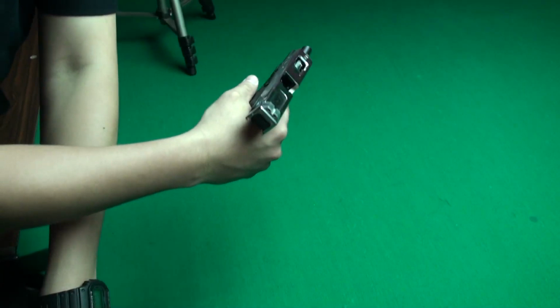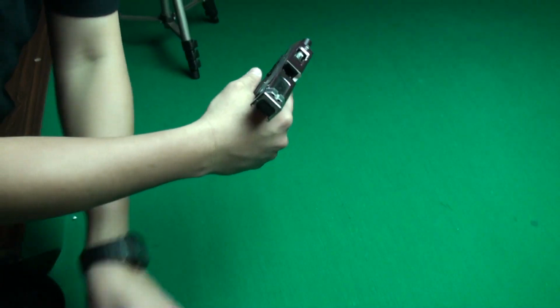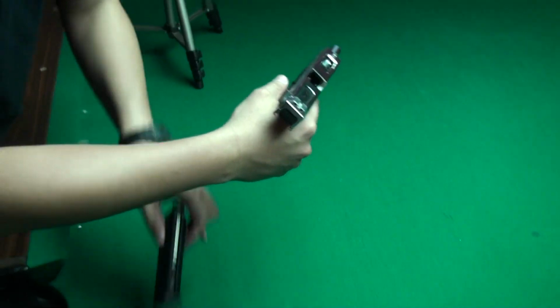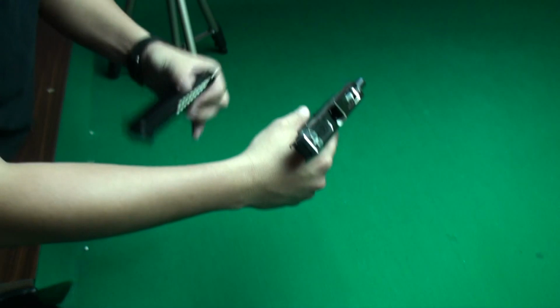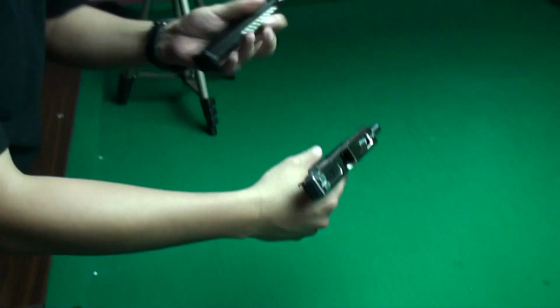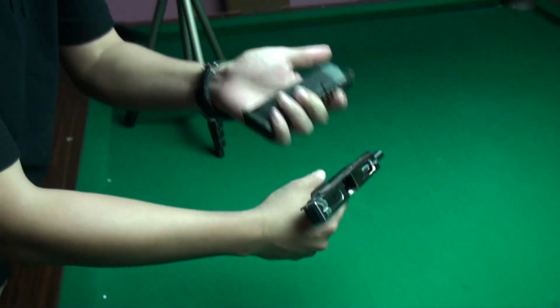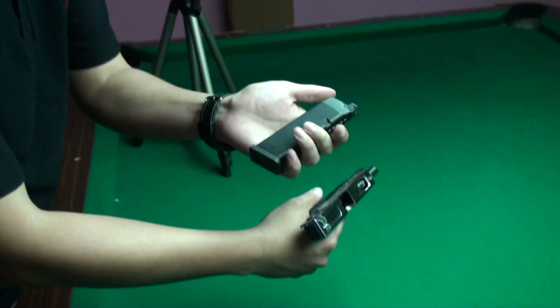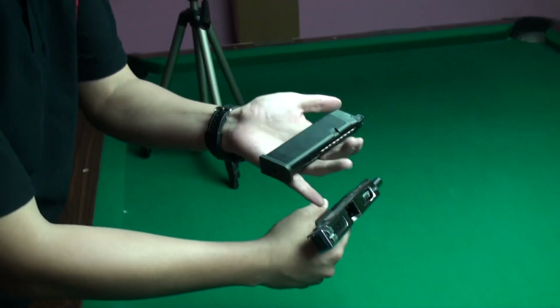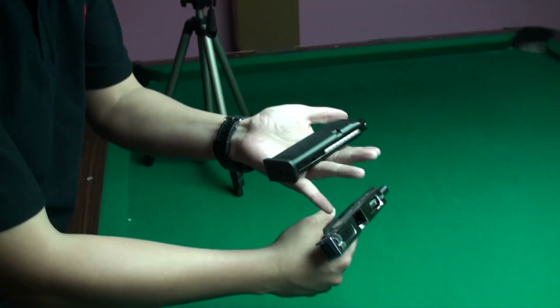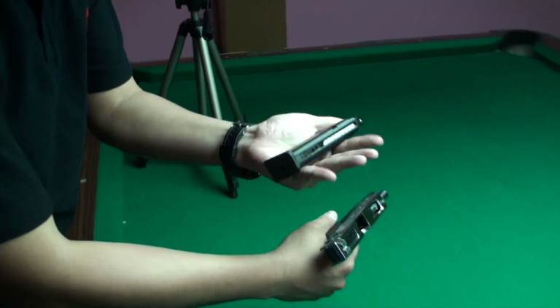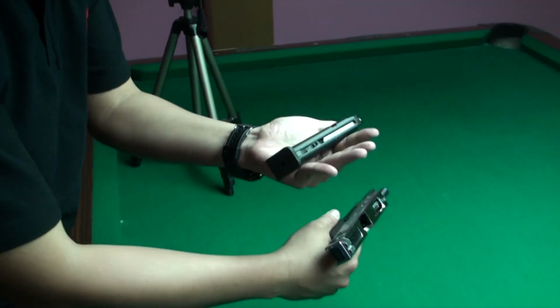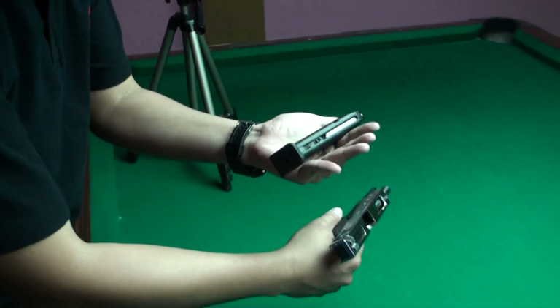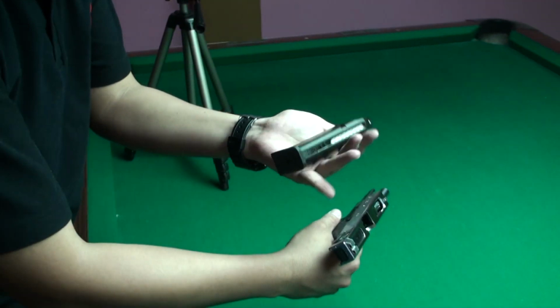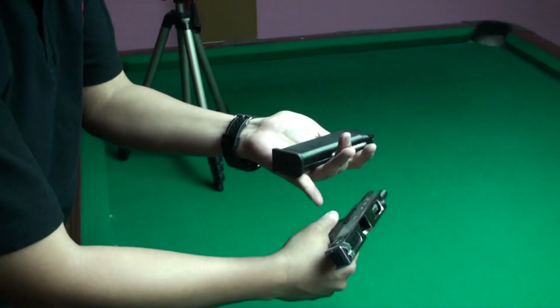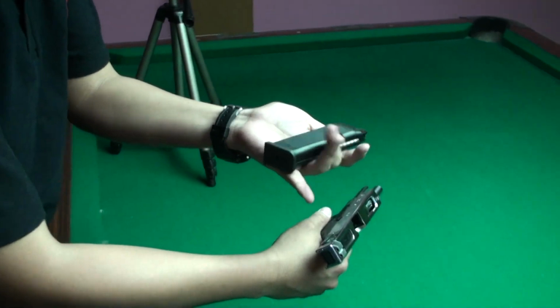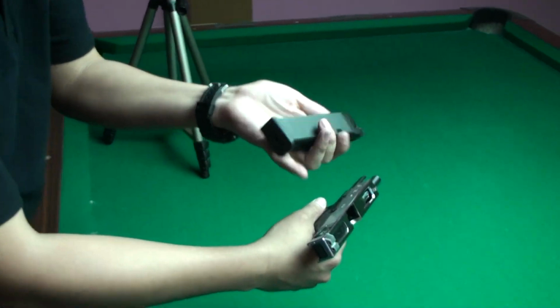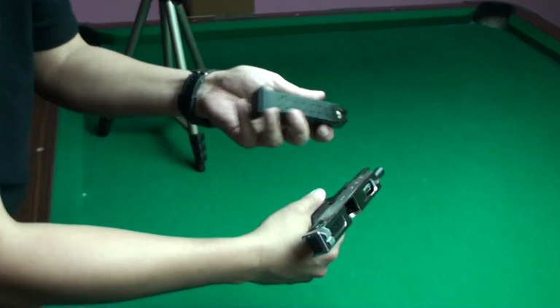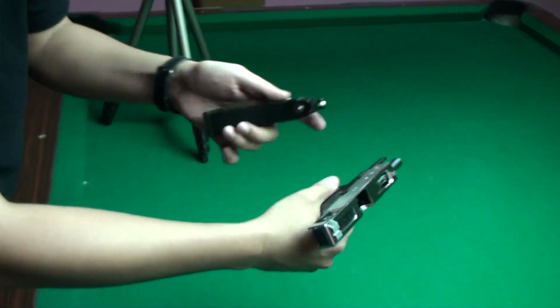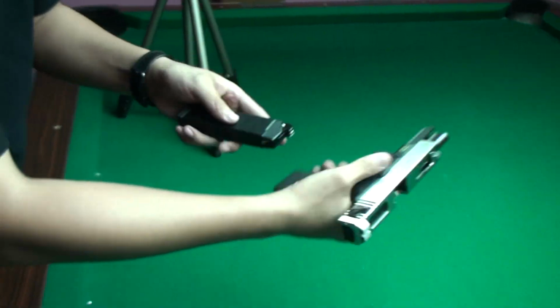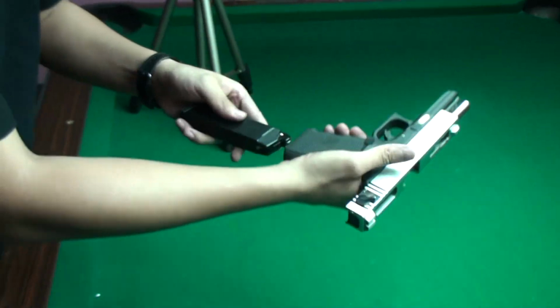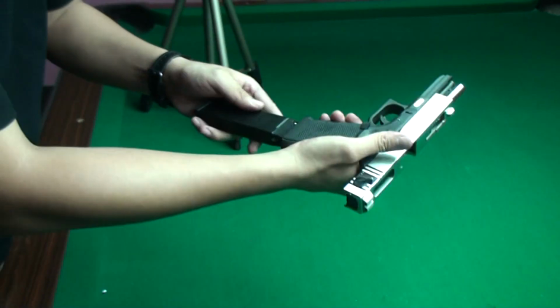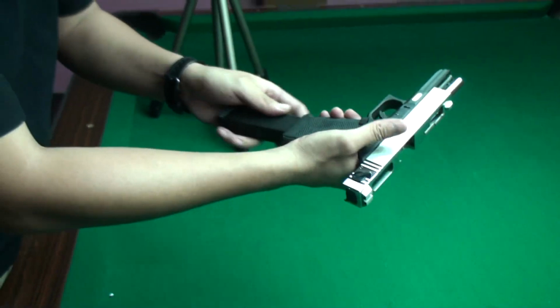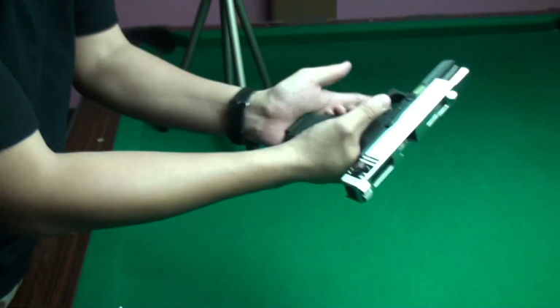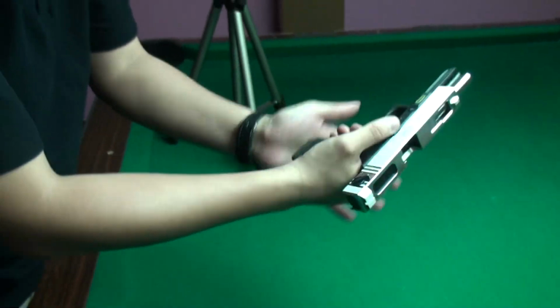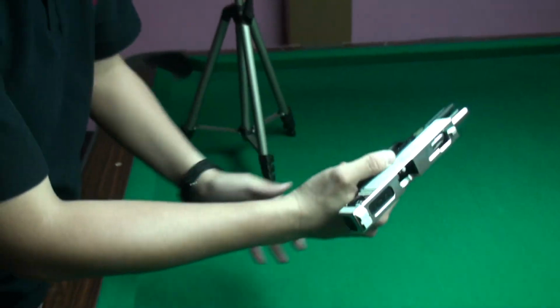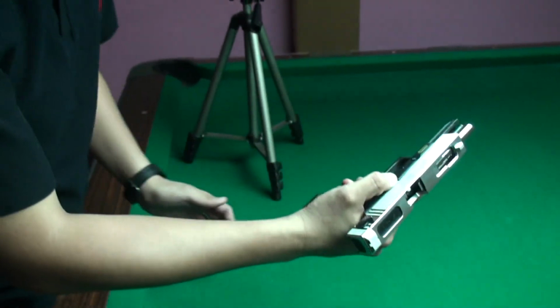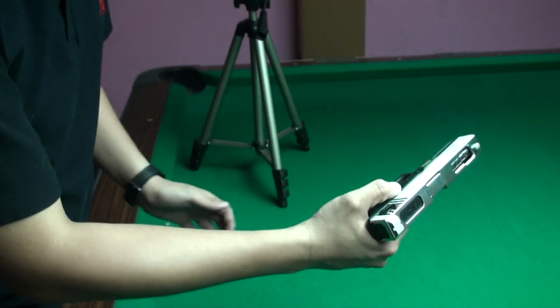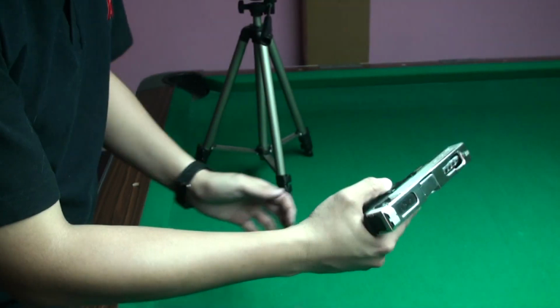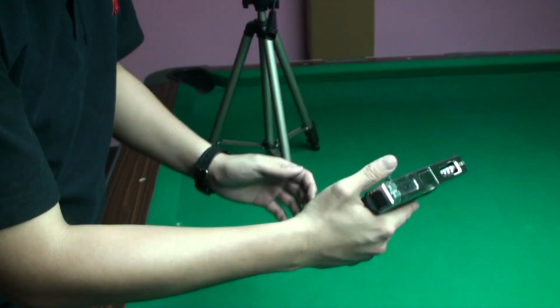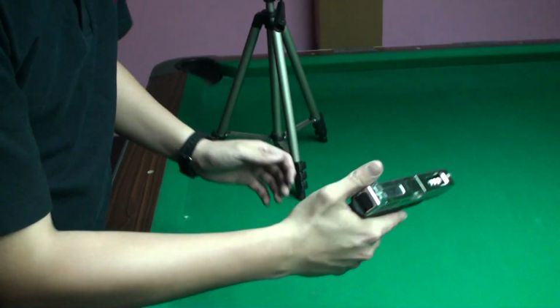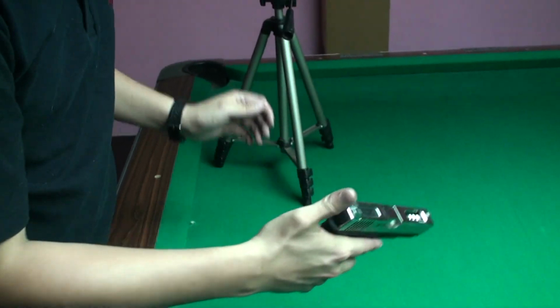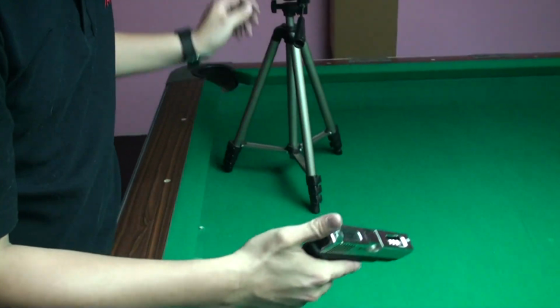We use the short magazine to test the FPS.